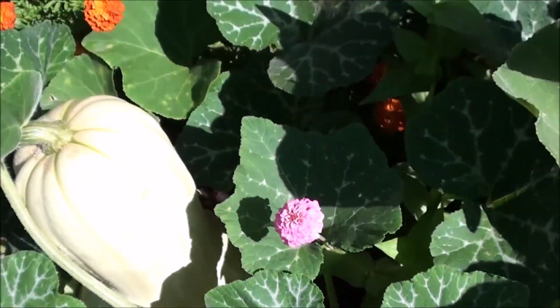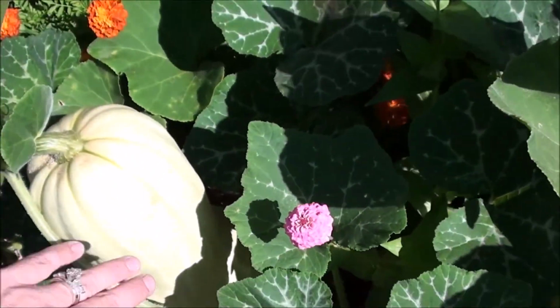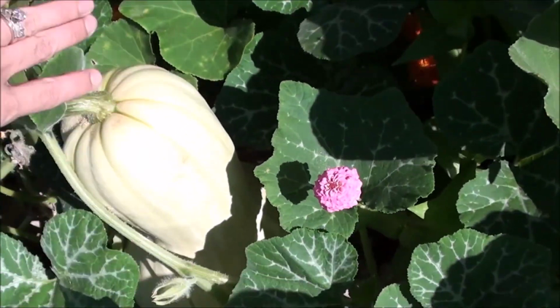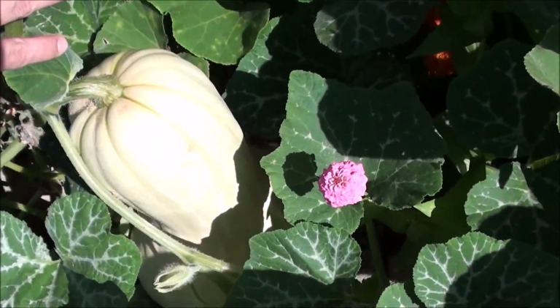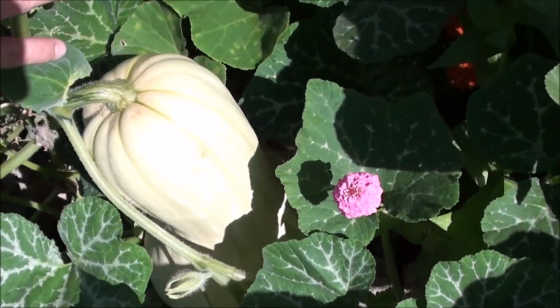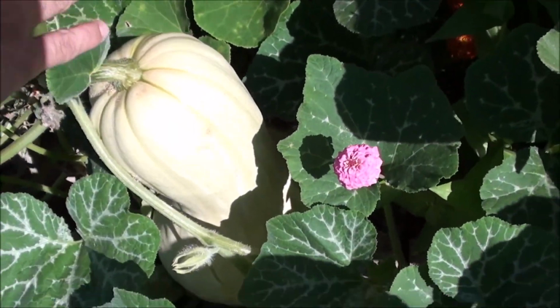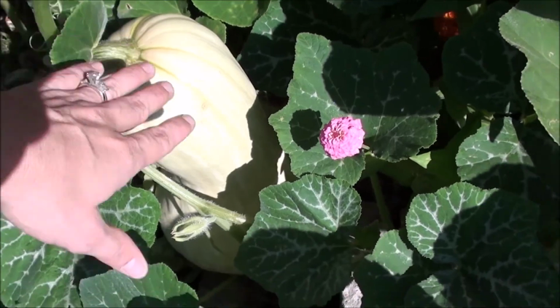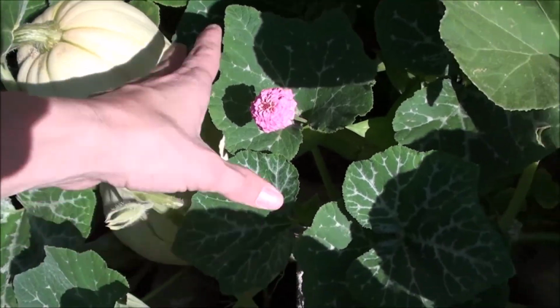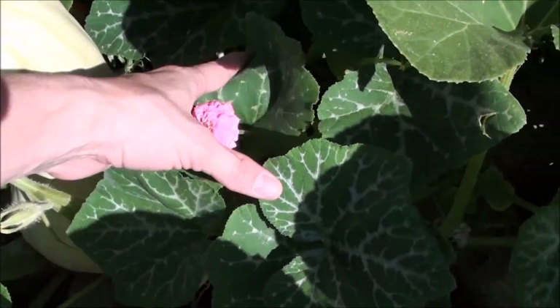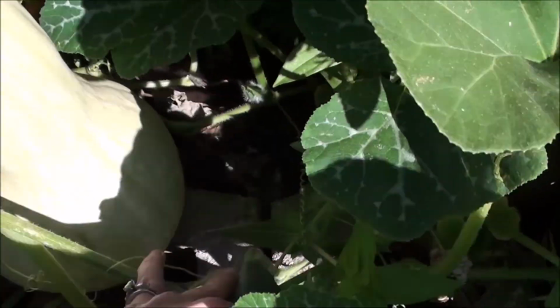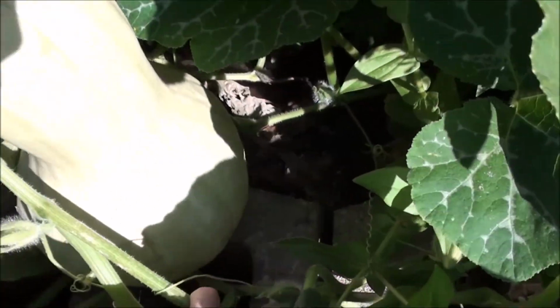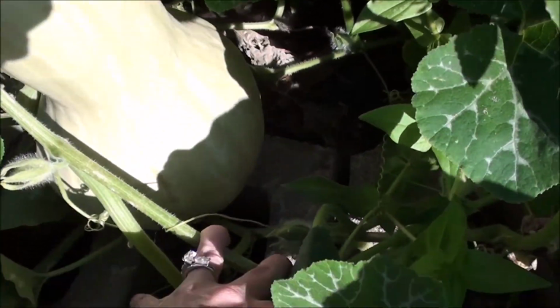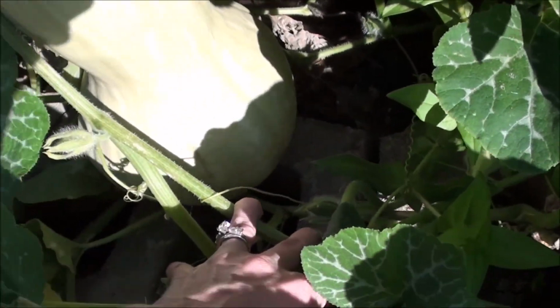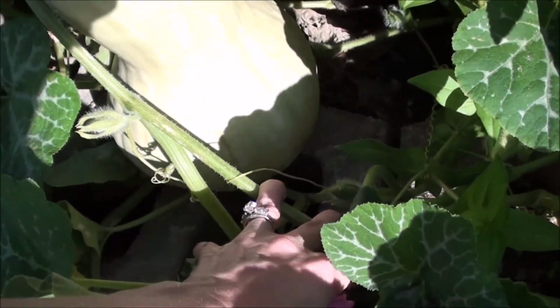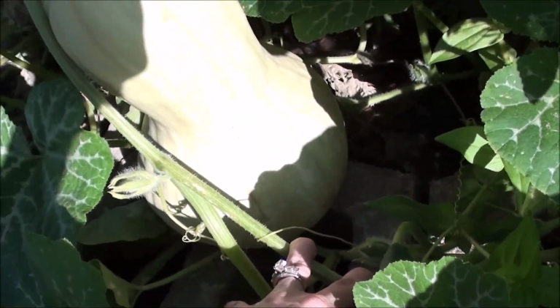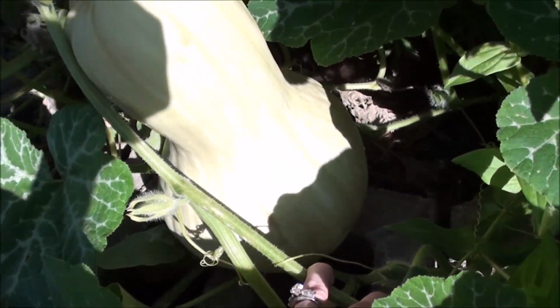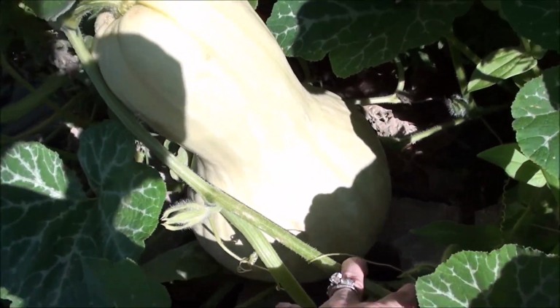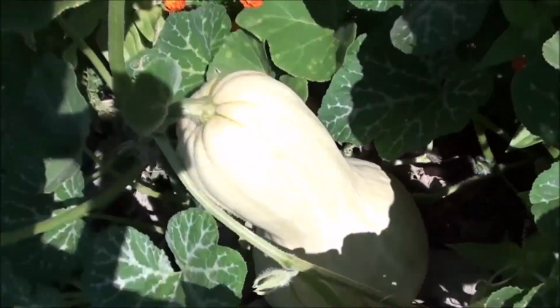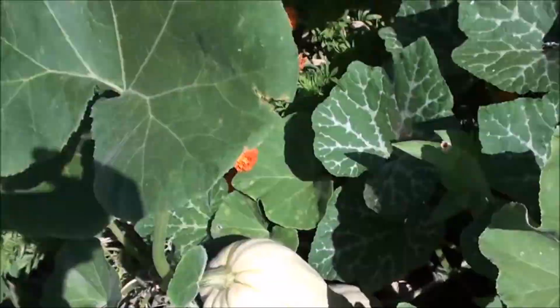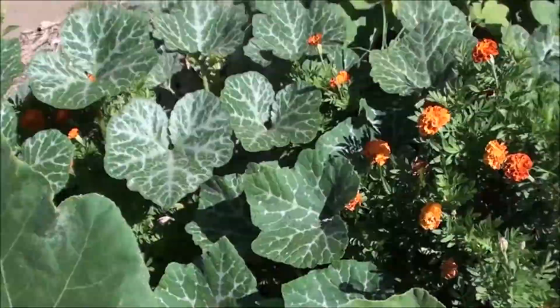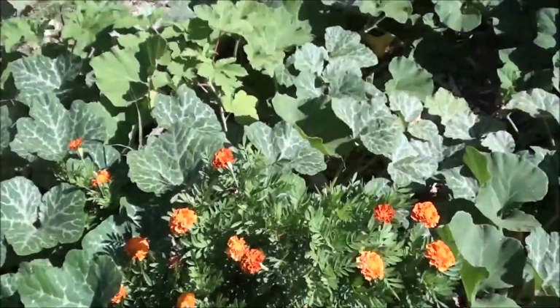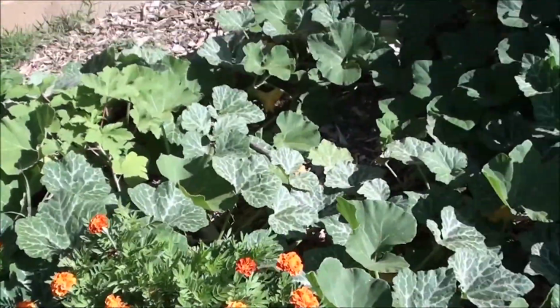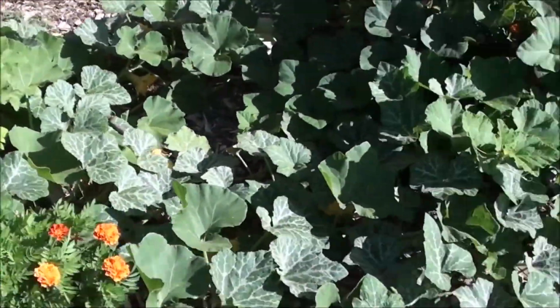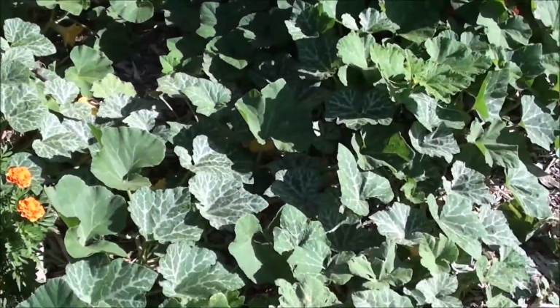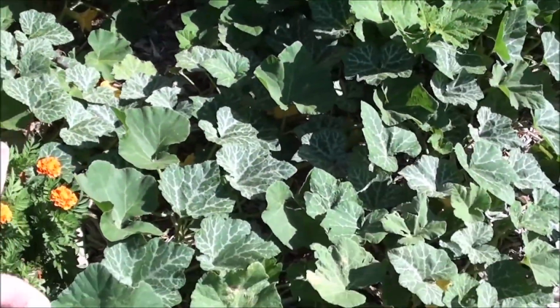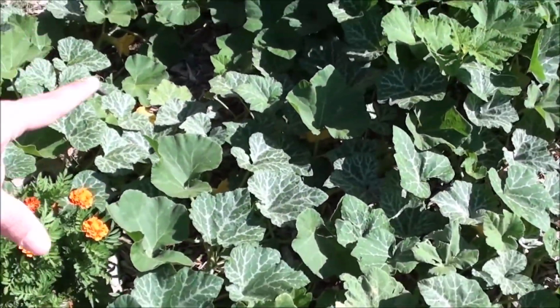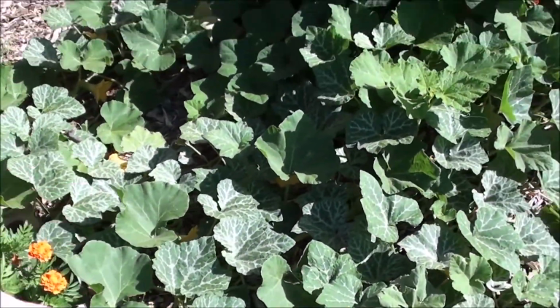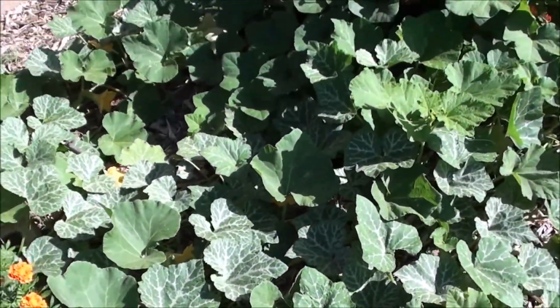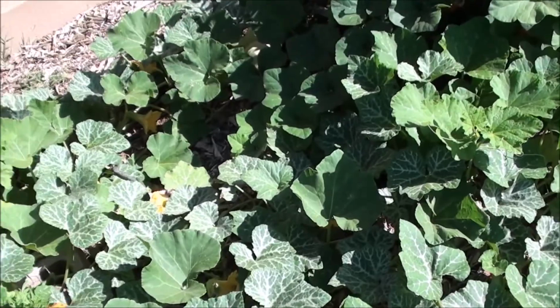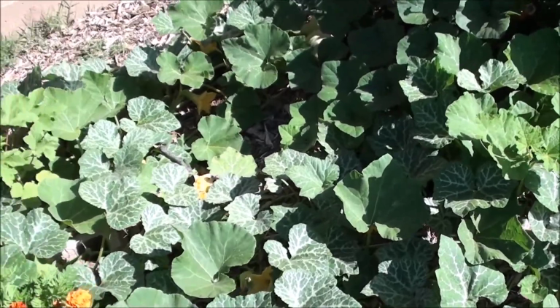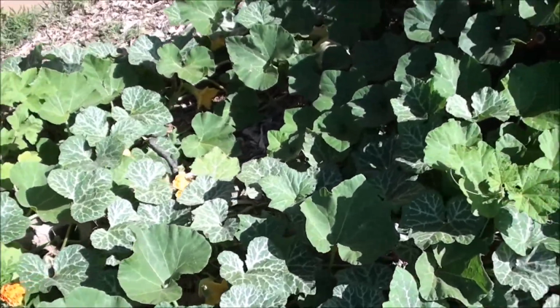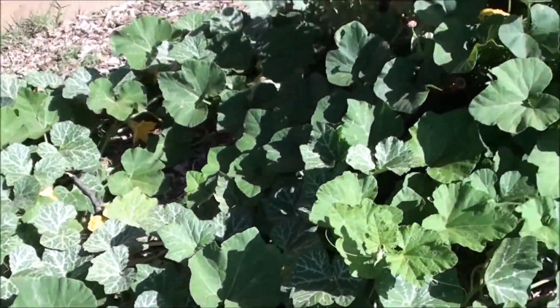I don't know if y'all can see it very good, but it's huge. And there are a few more that are hard to see in the leaves.